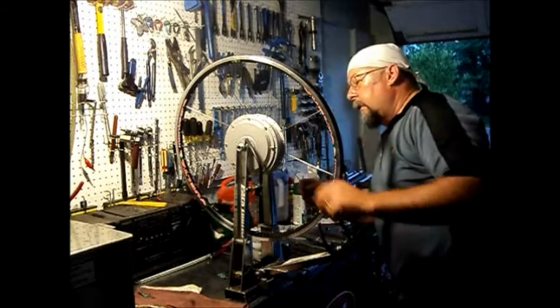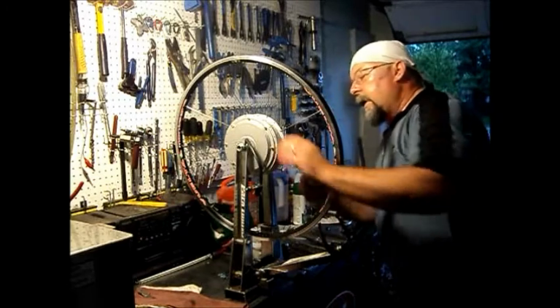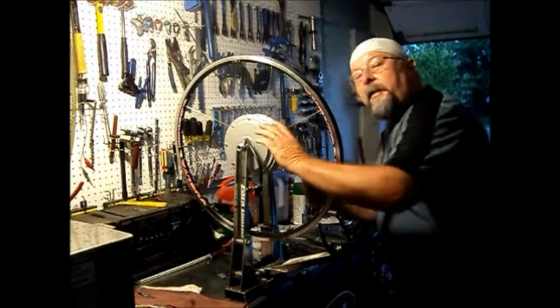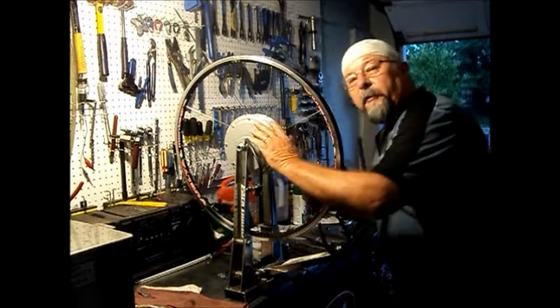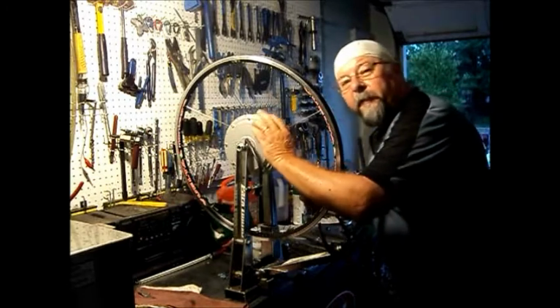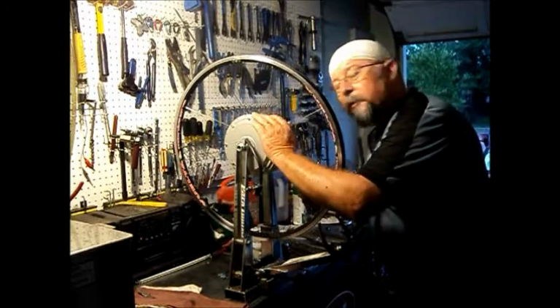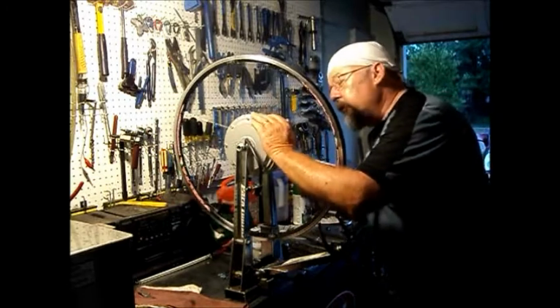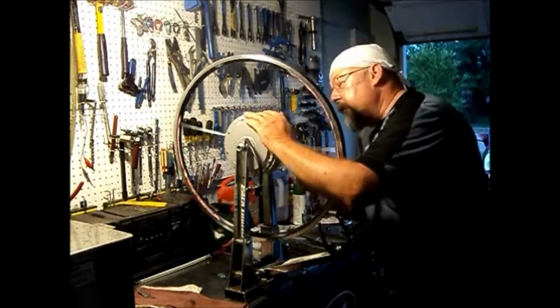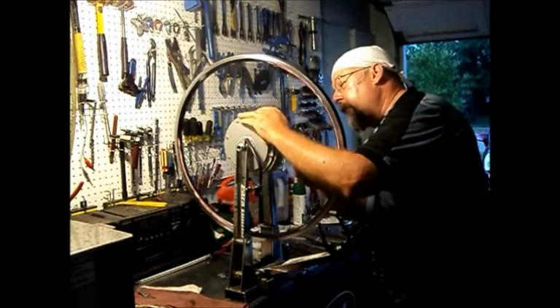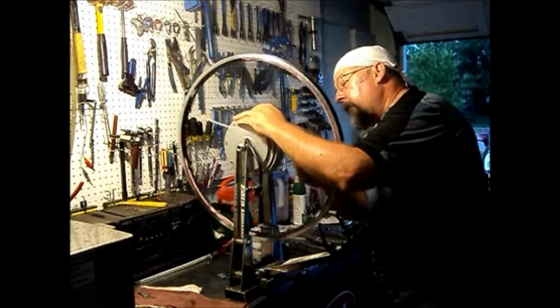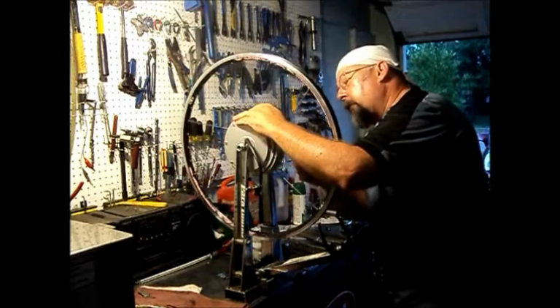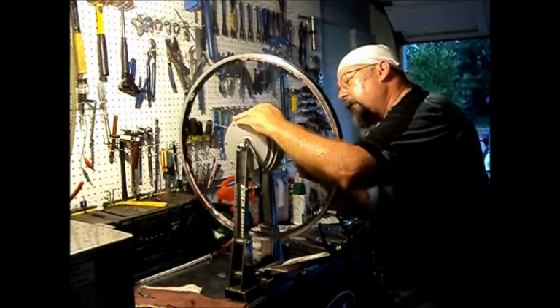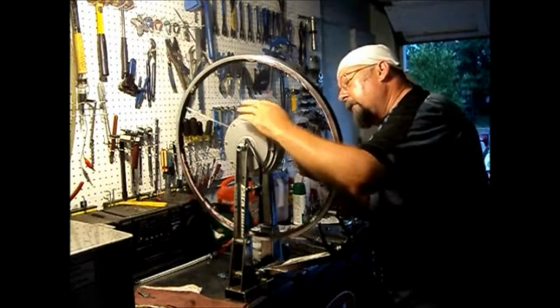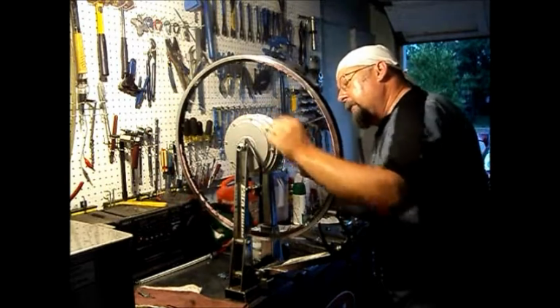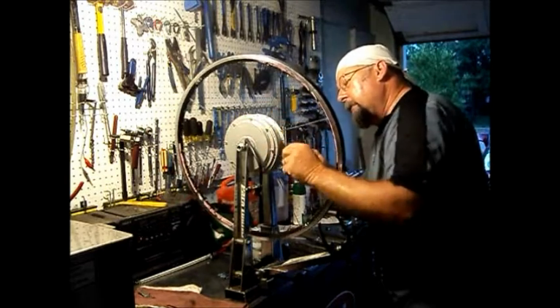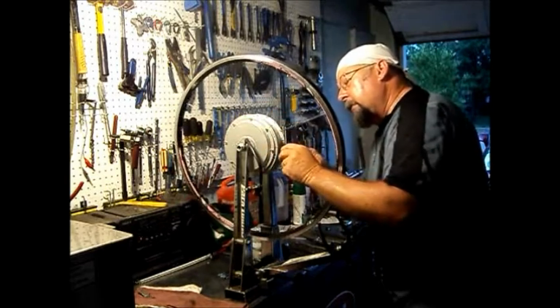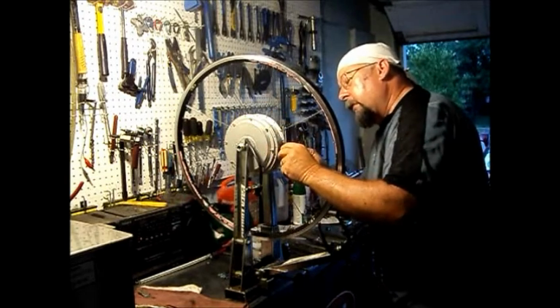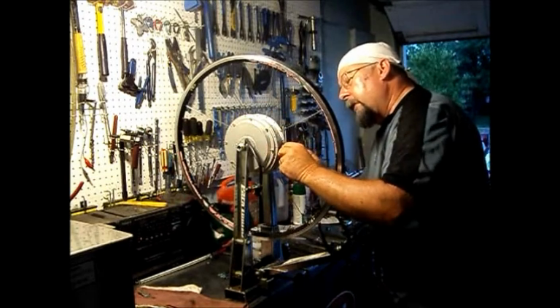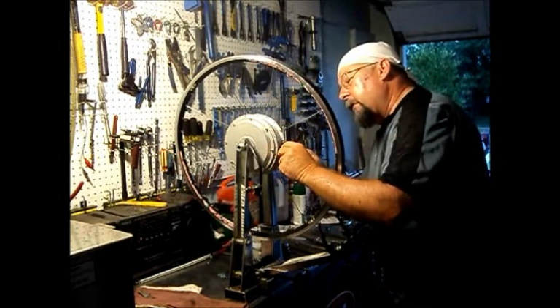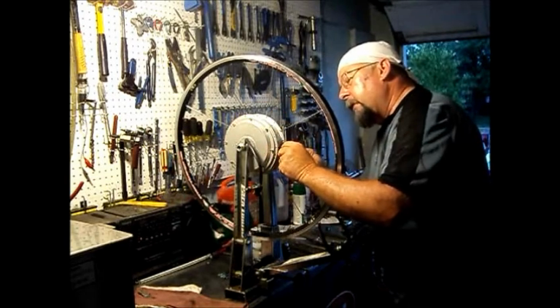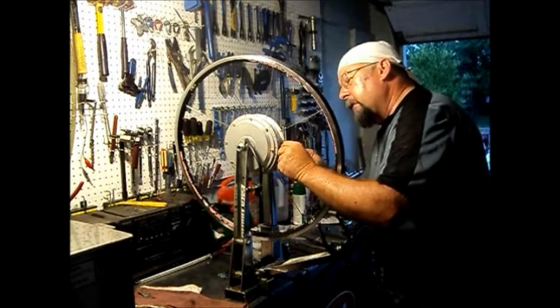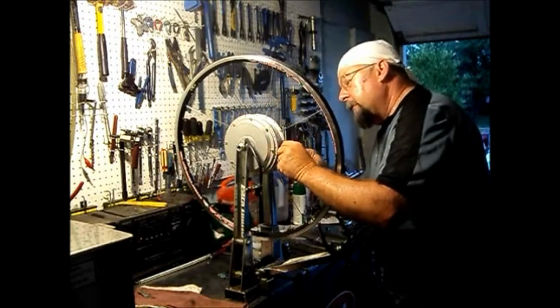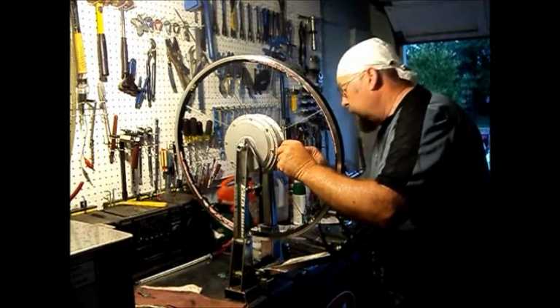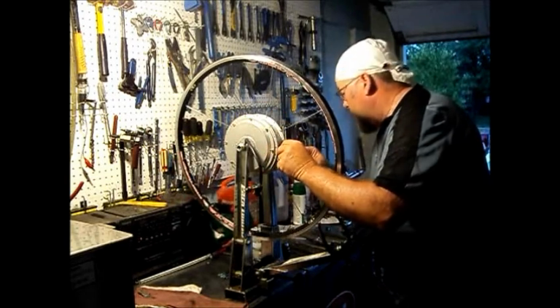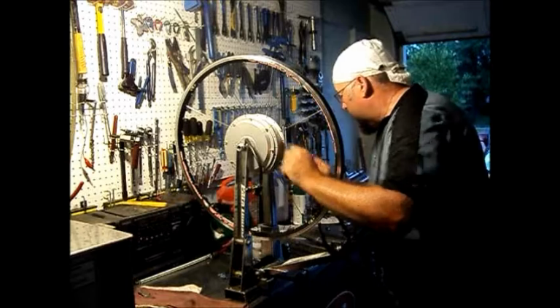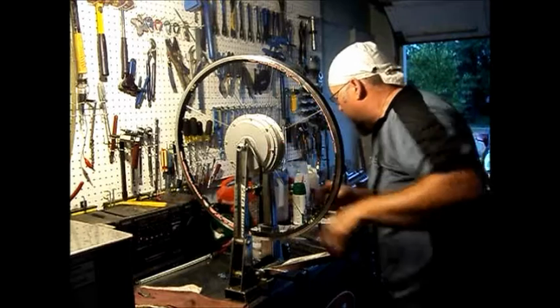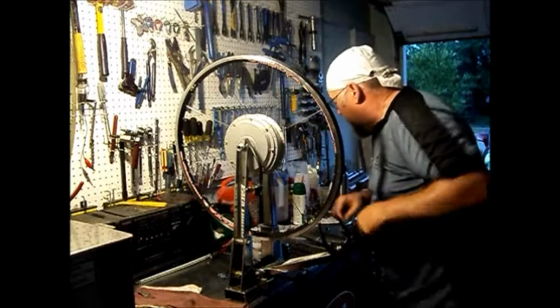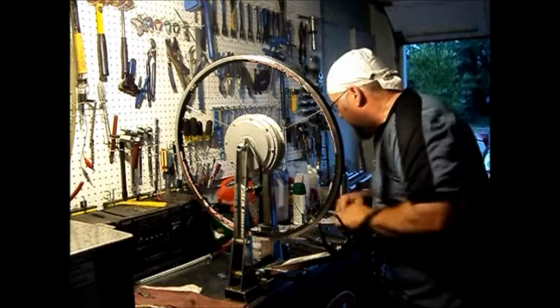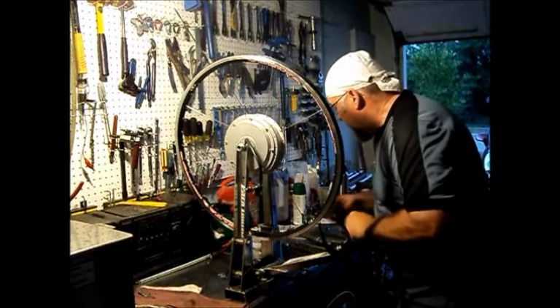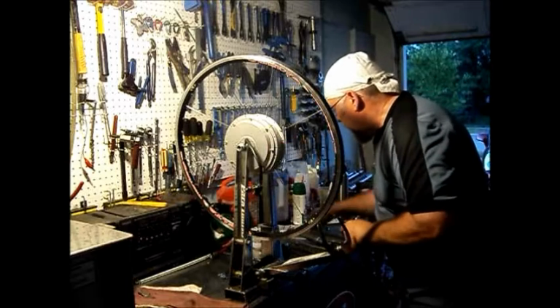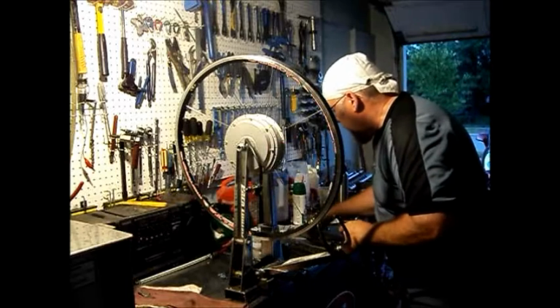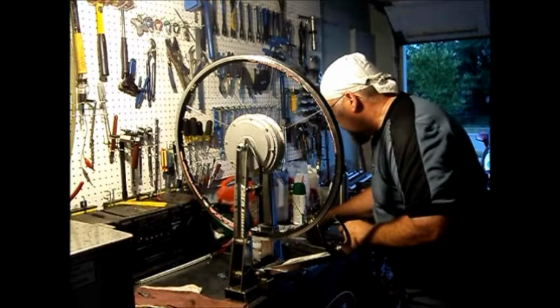You've got to have your favorite tunes going to build a wheel — that's the only way to do it.